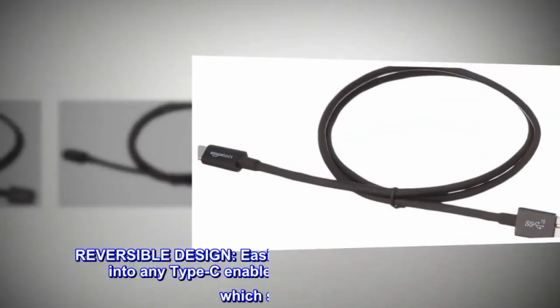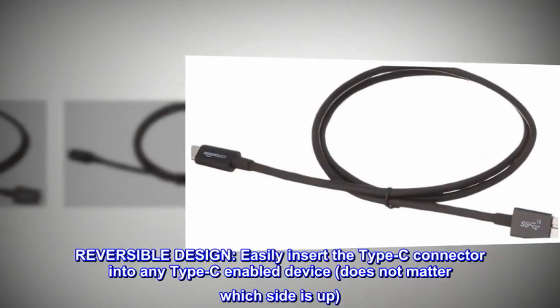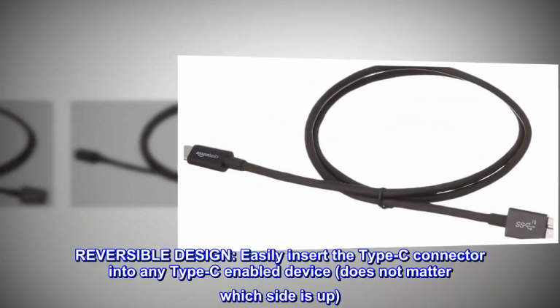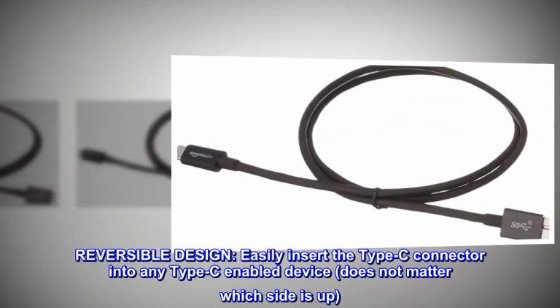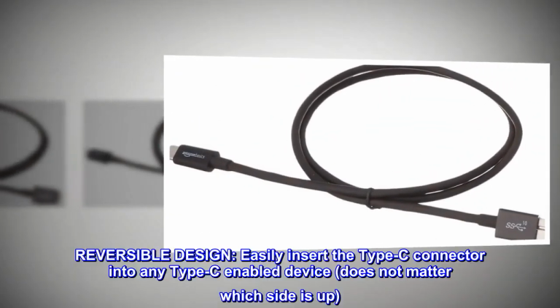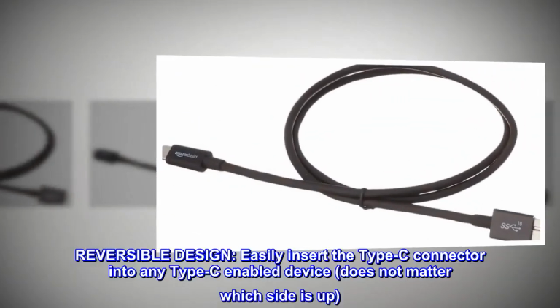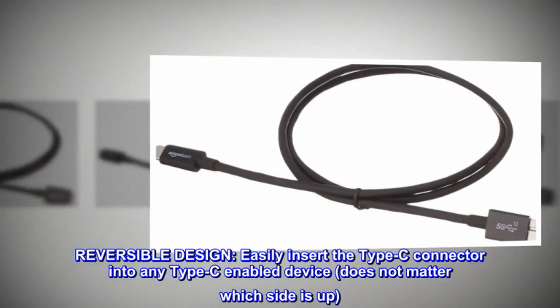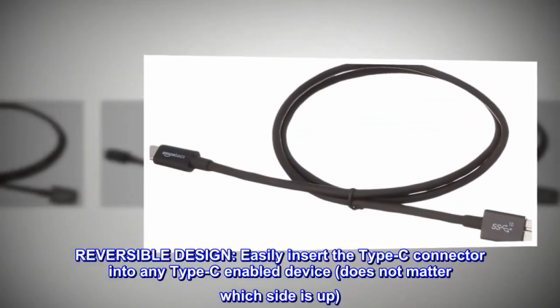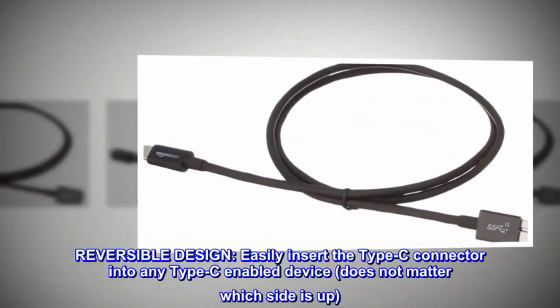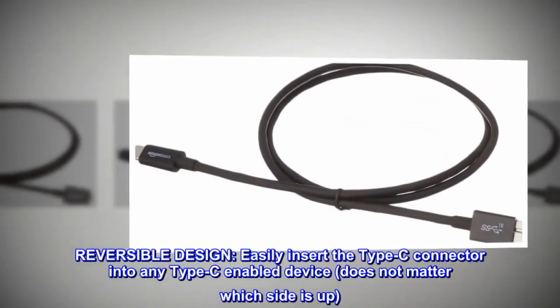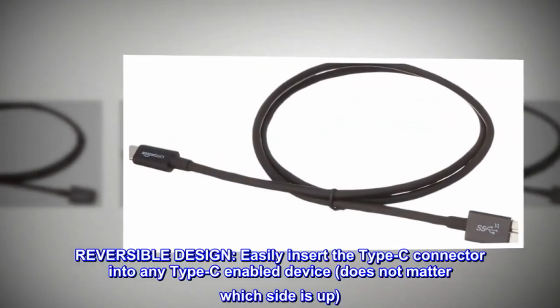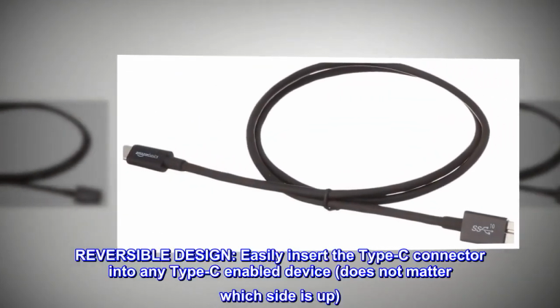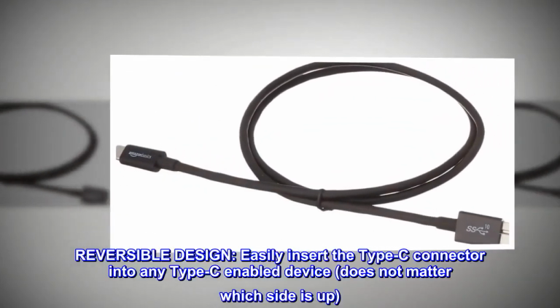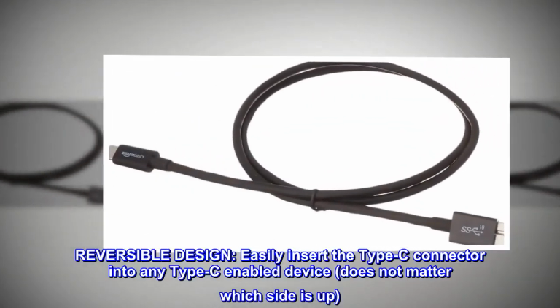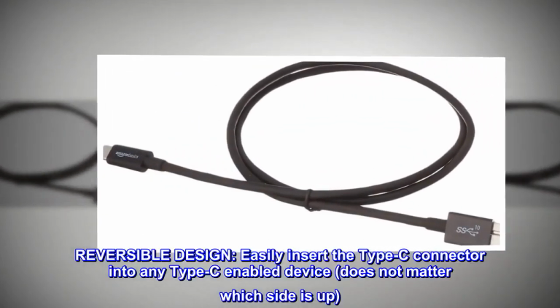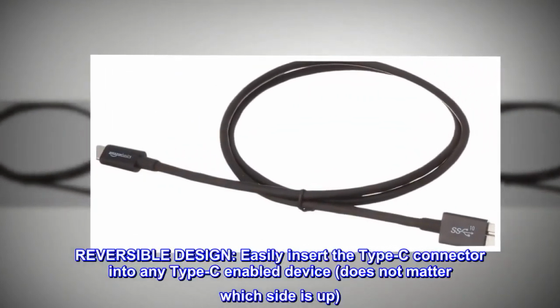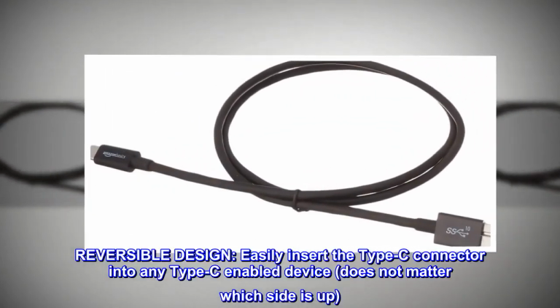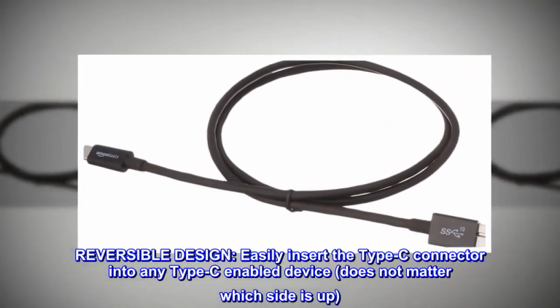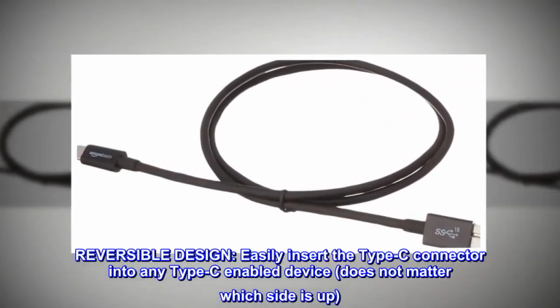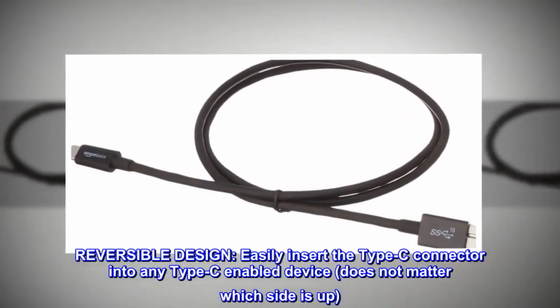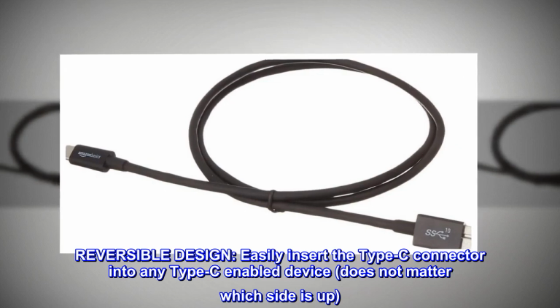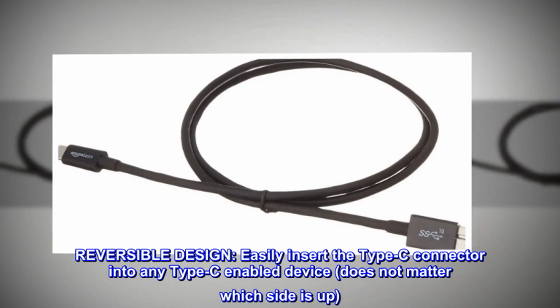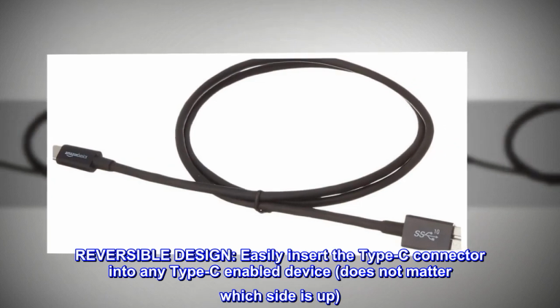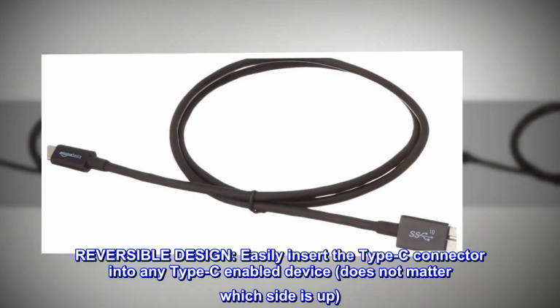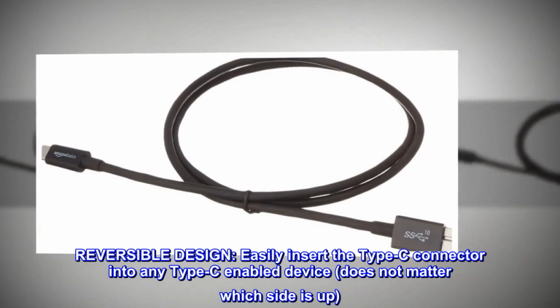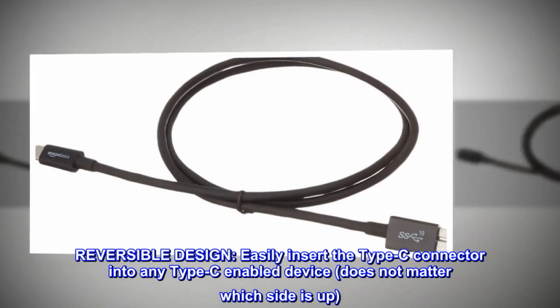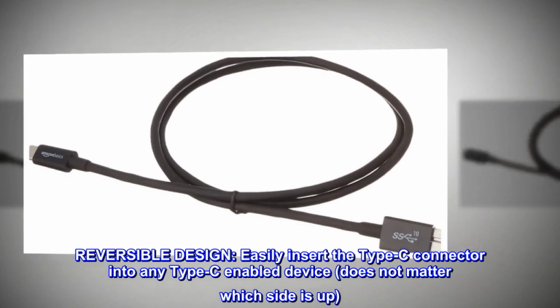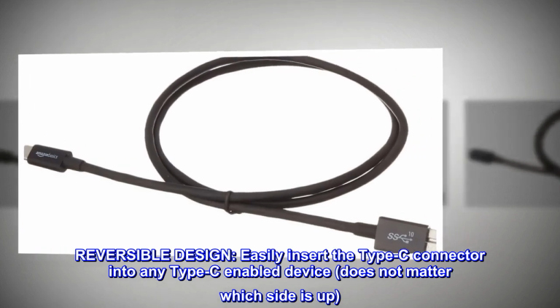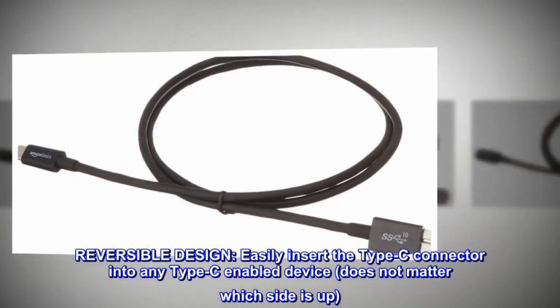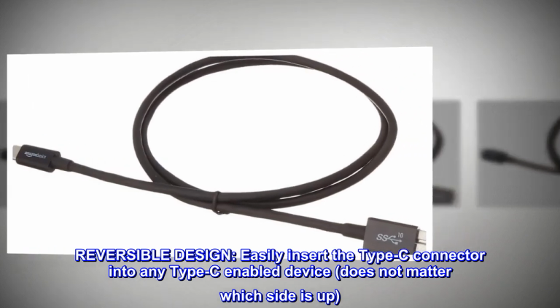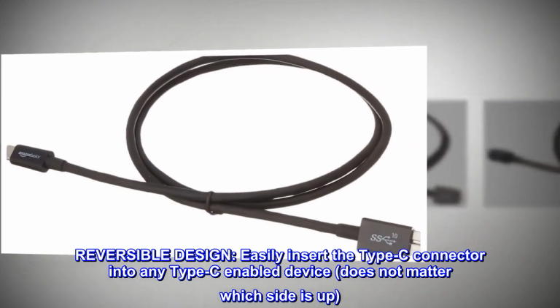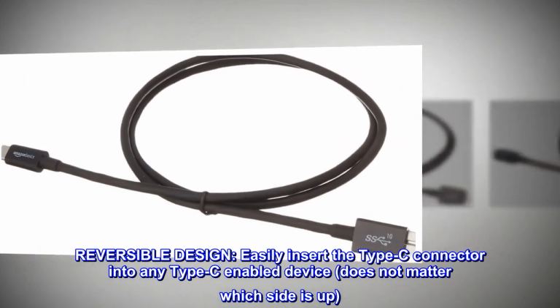Reversible design. Easily insert the Type-C connector into any Type-C enabled device — it does not matter which side is up.